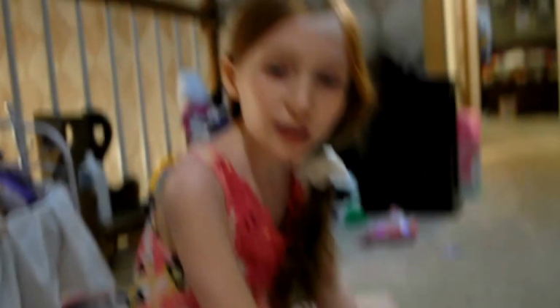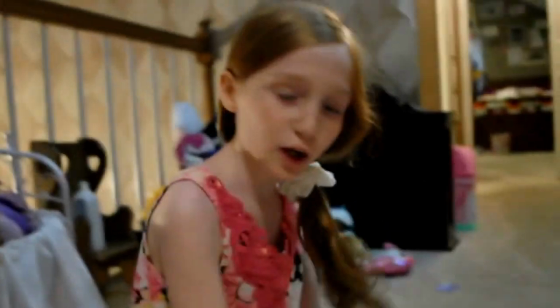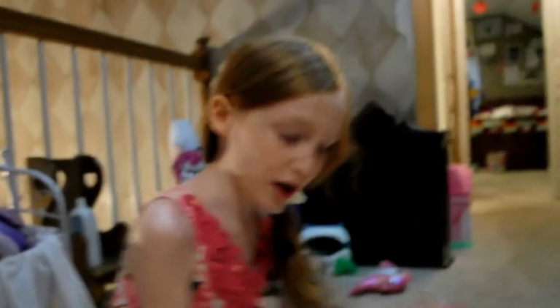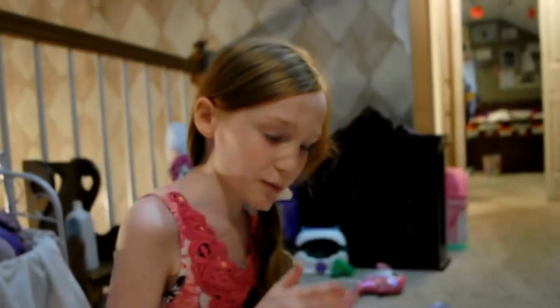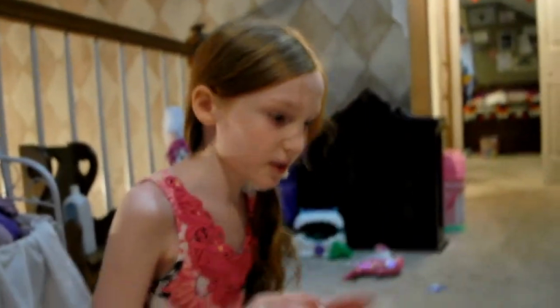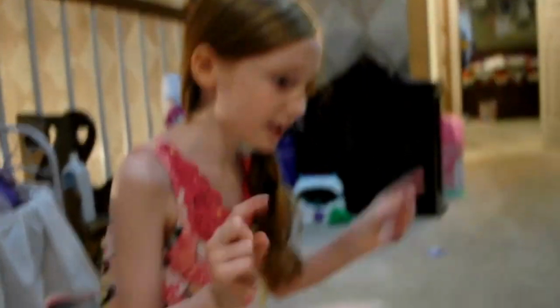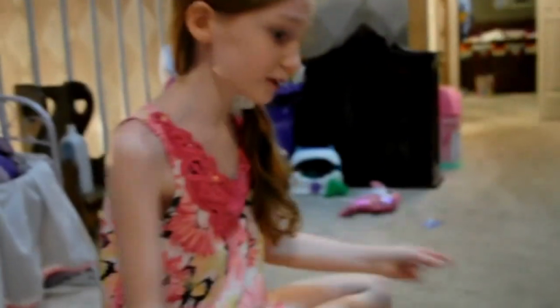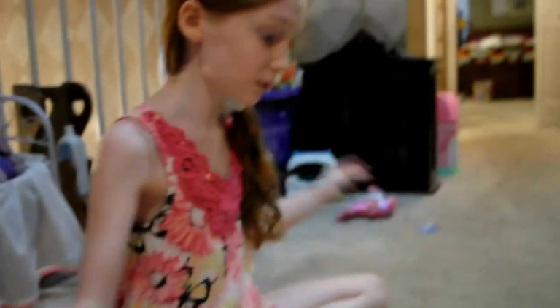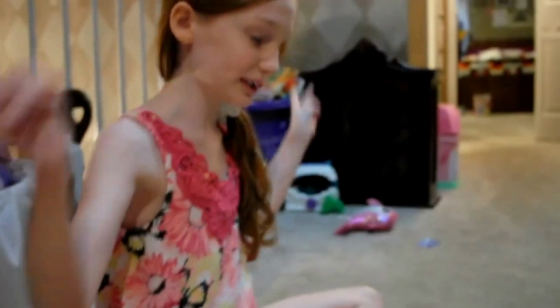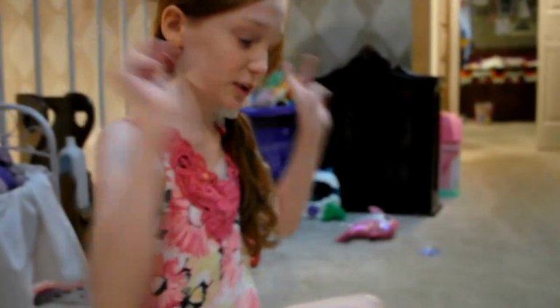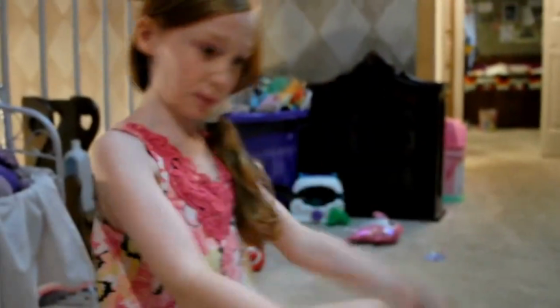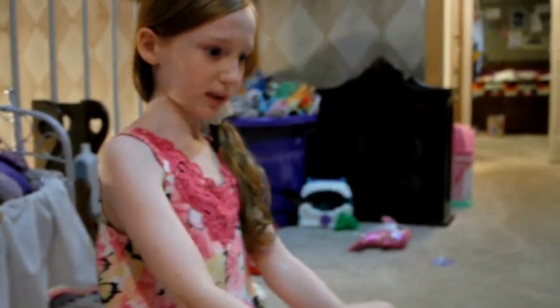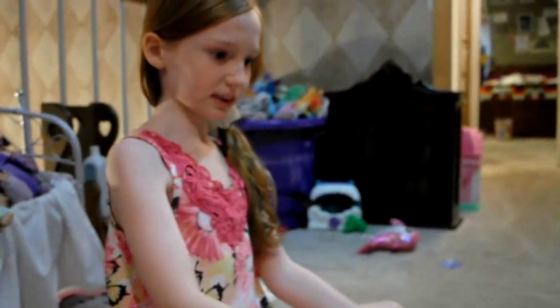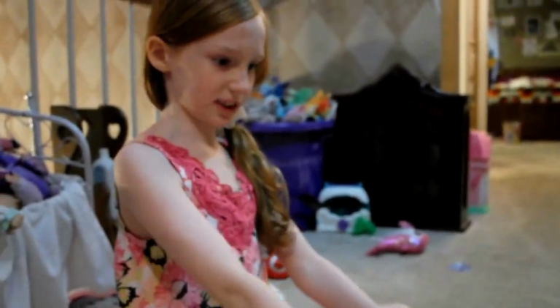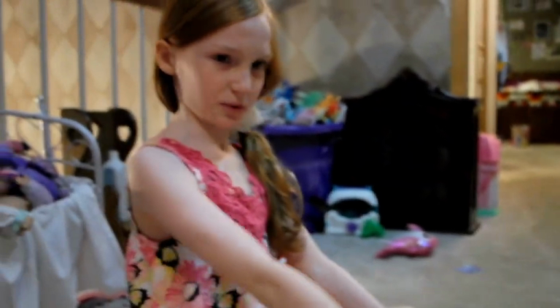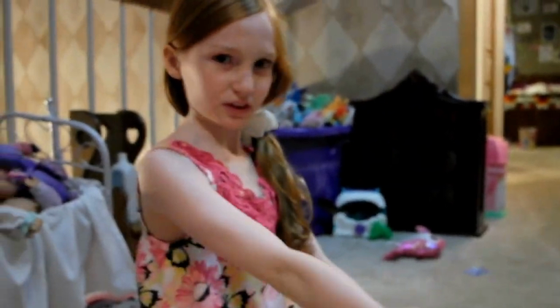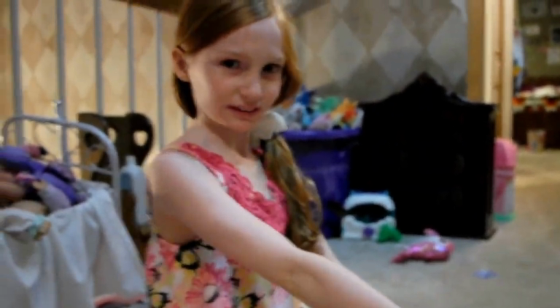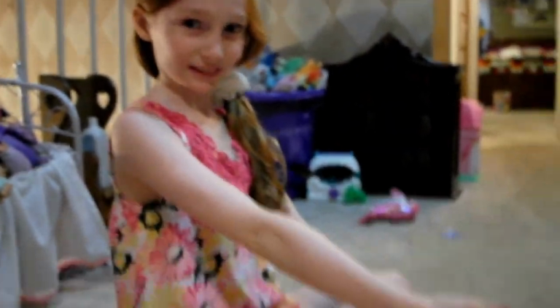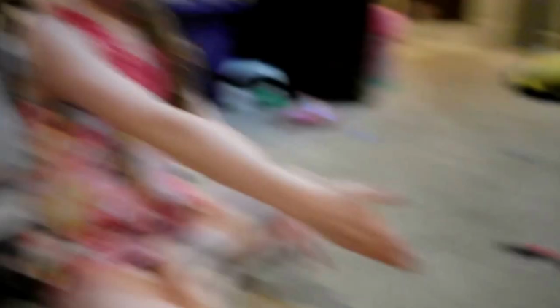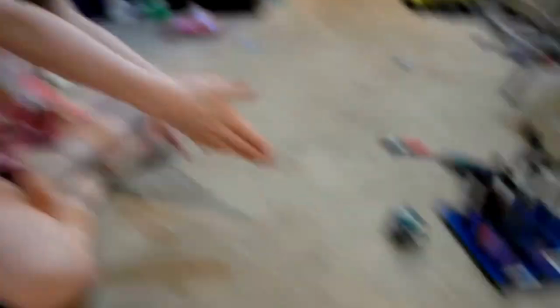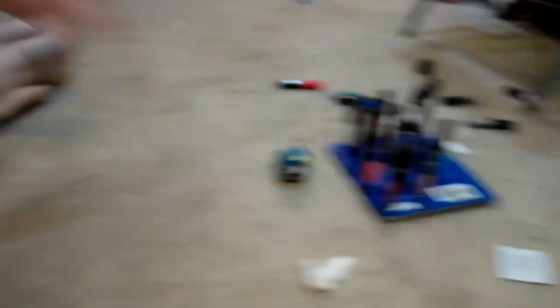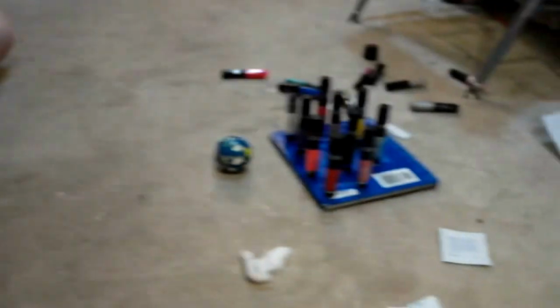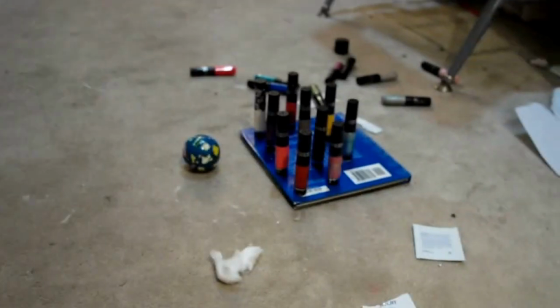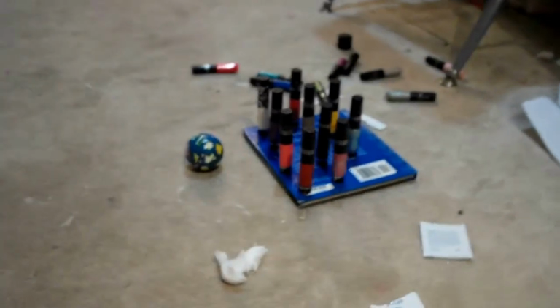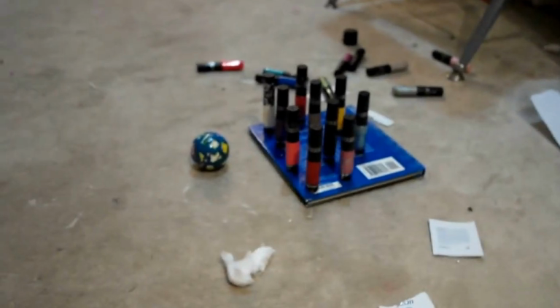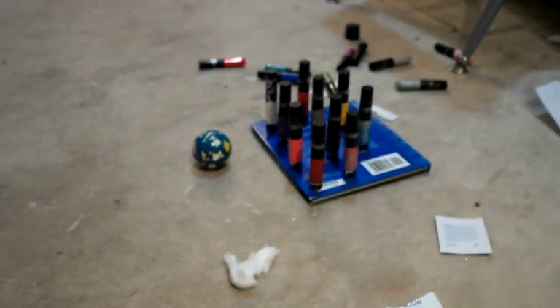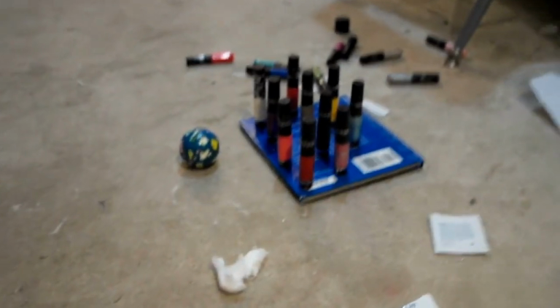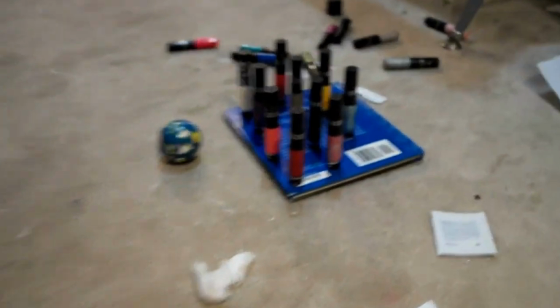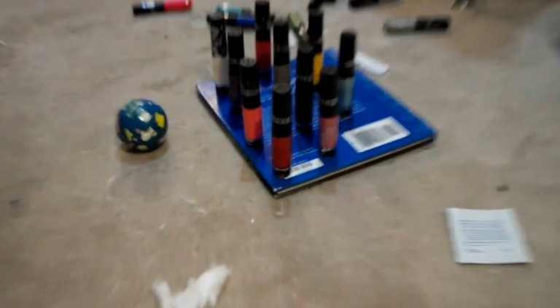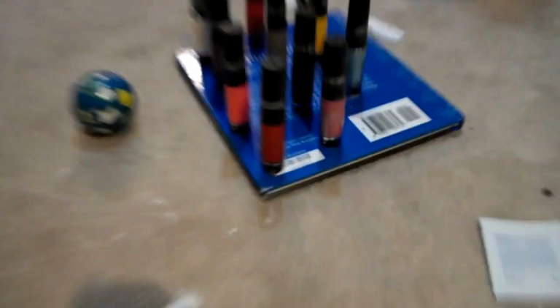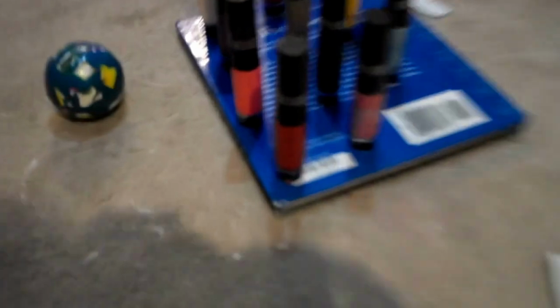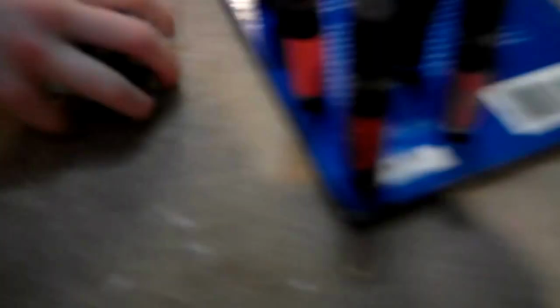Hello everybody, here's a way to do bowling cheaper. It's the fingernail polish.